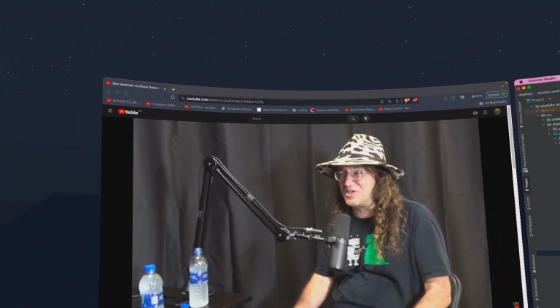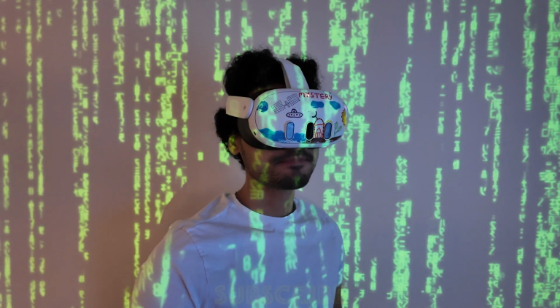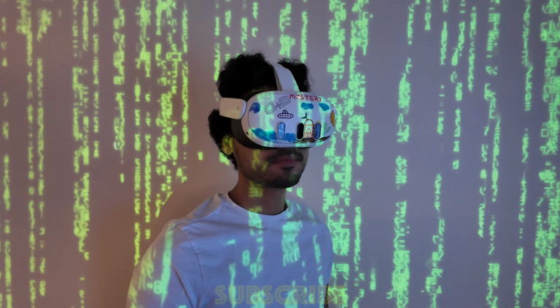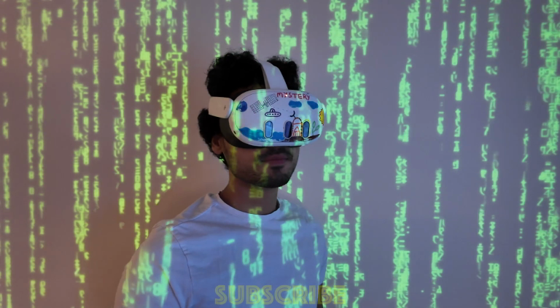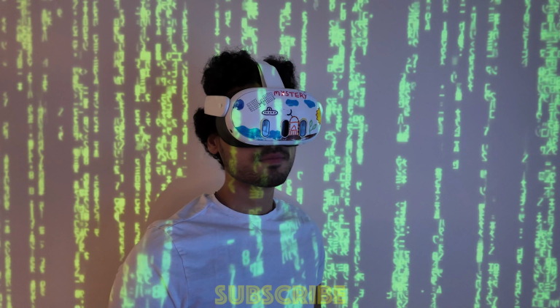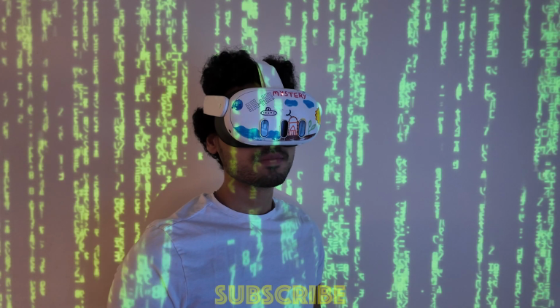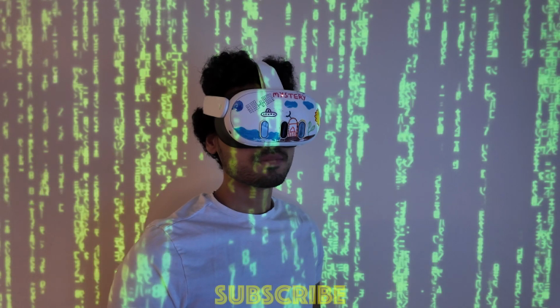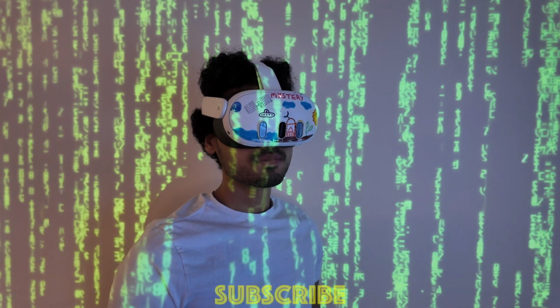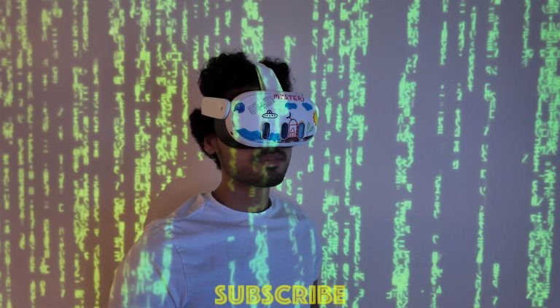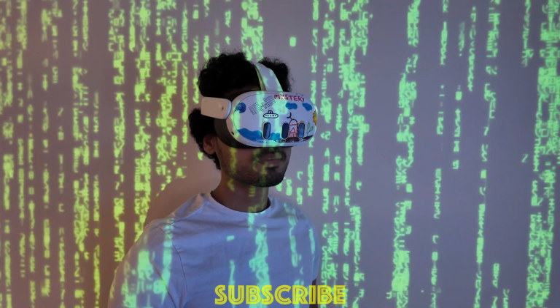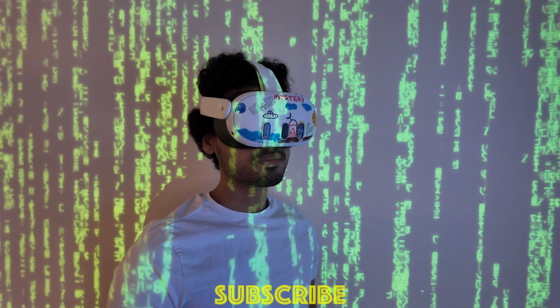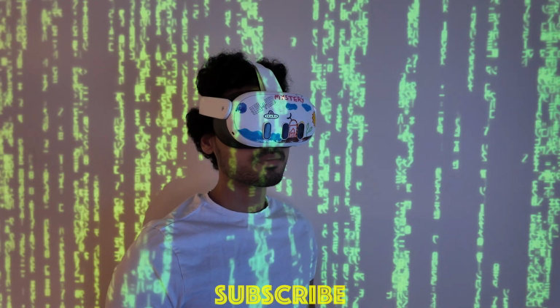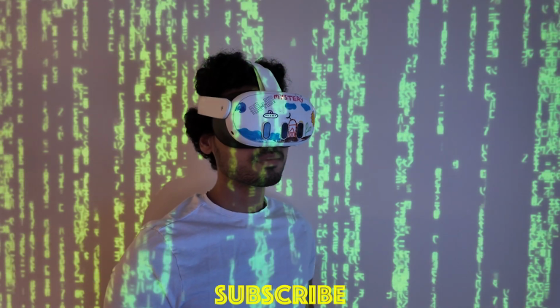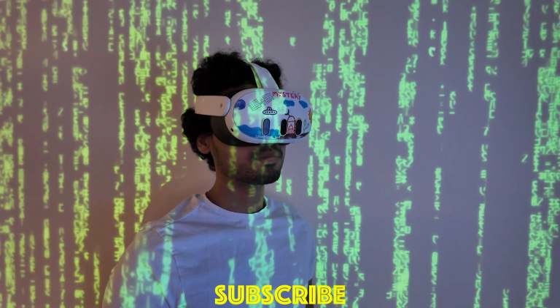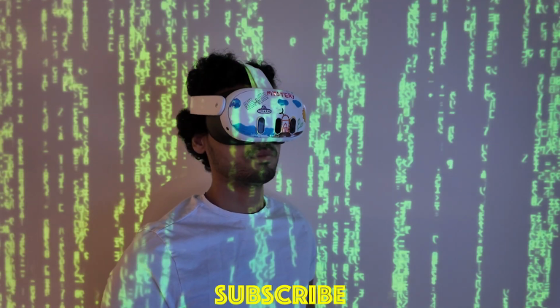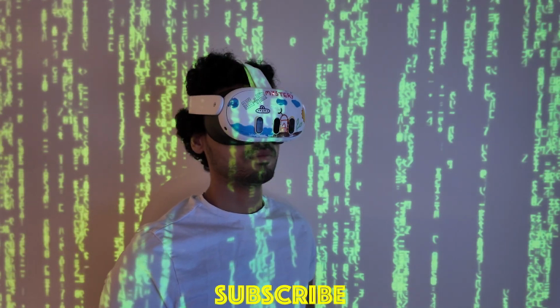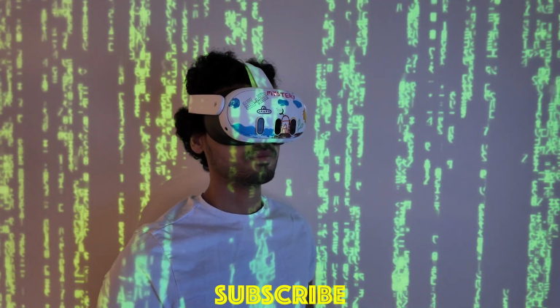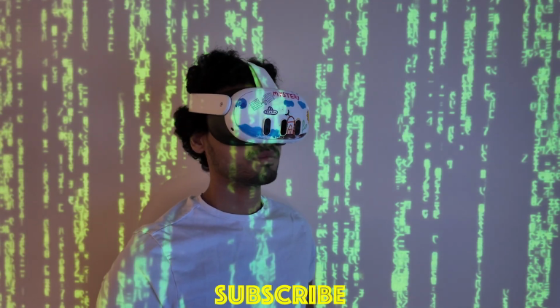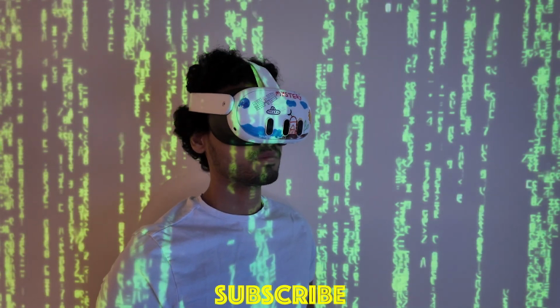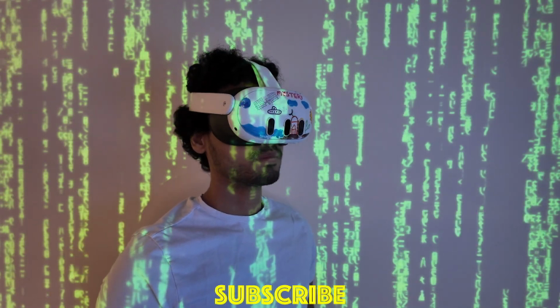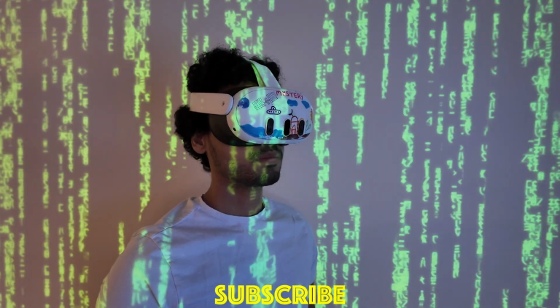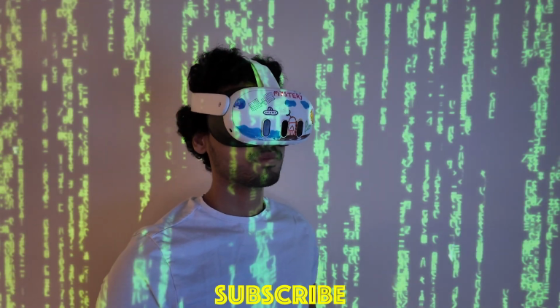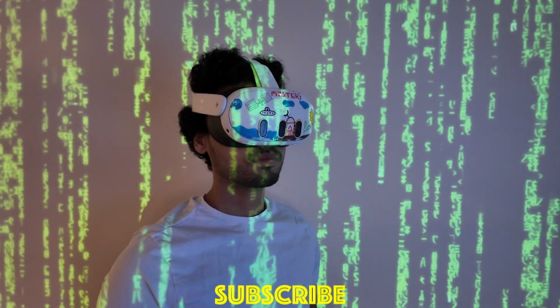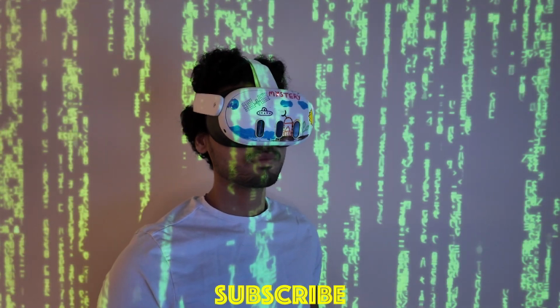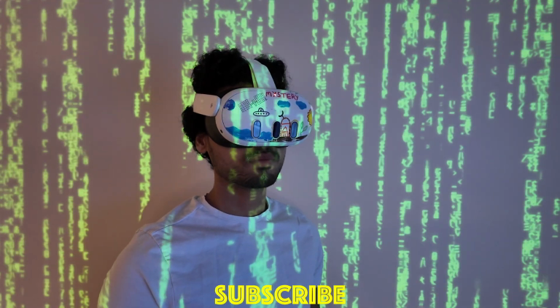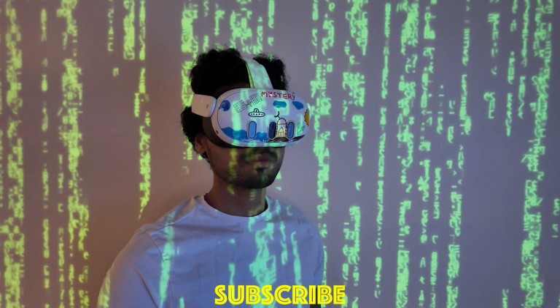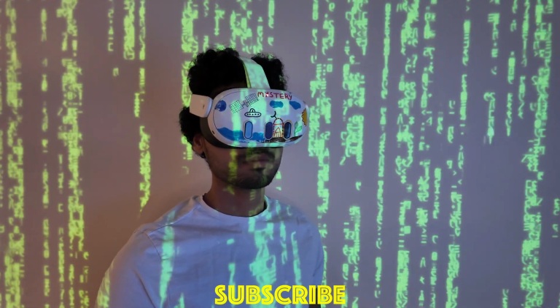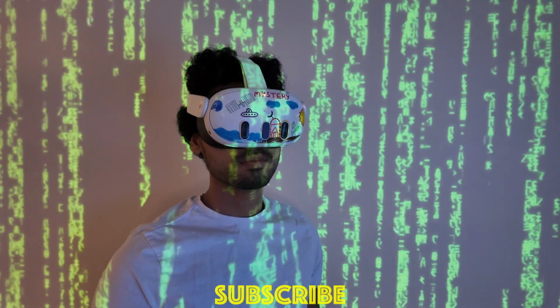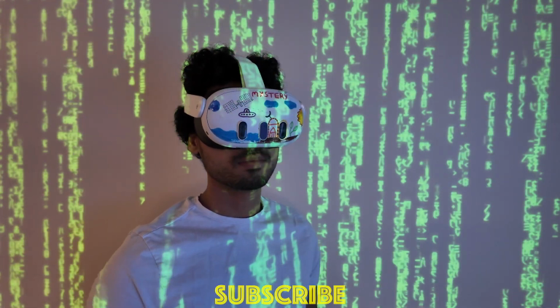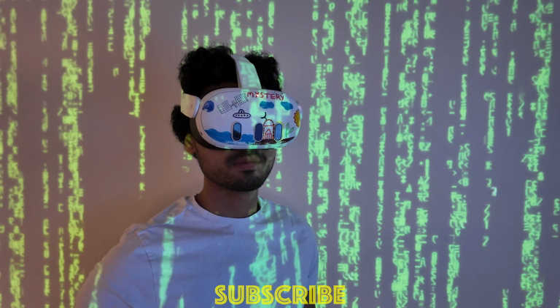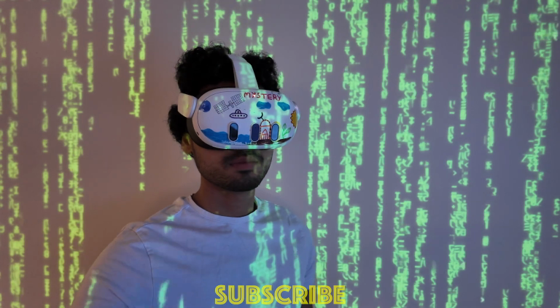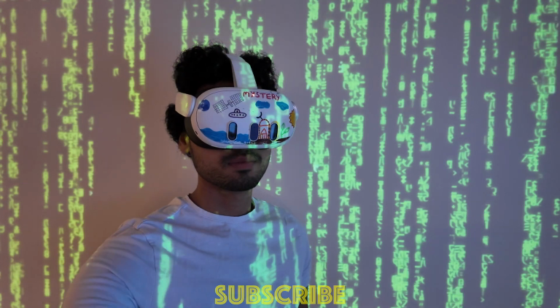Right now I have a very low number of subscribers, so I will really appreciate if you subscribe. Thanks.